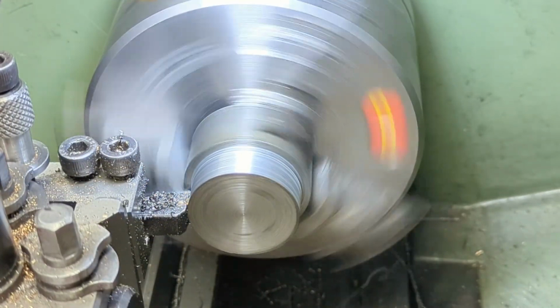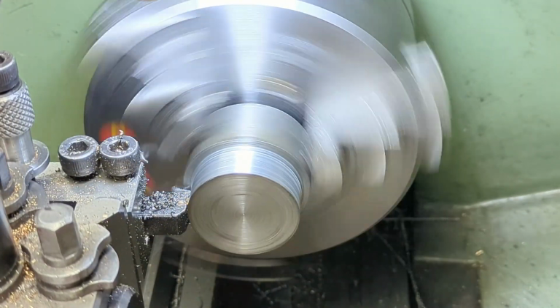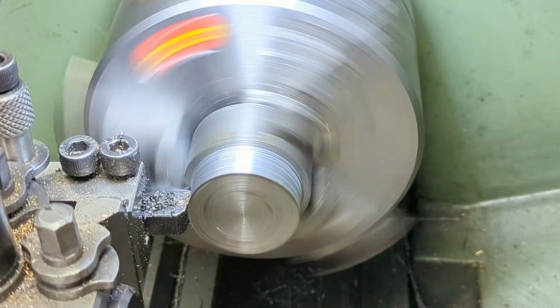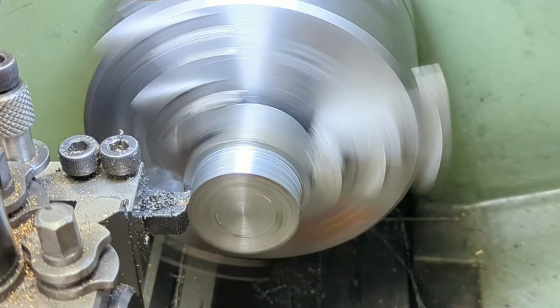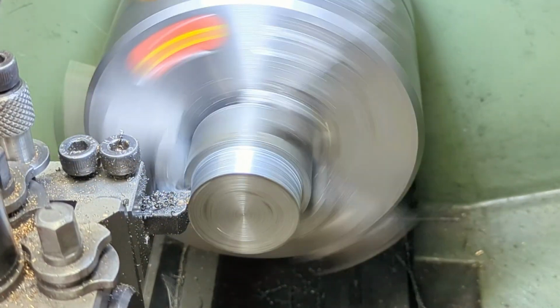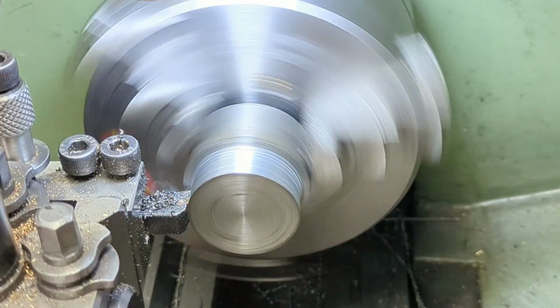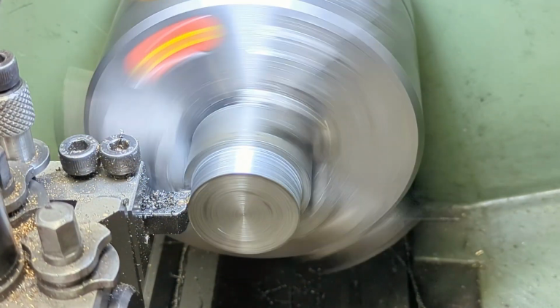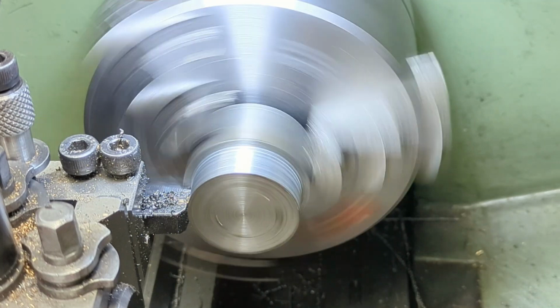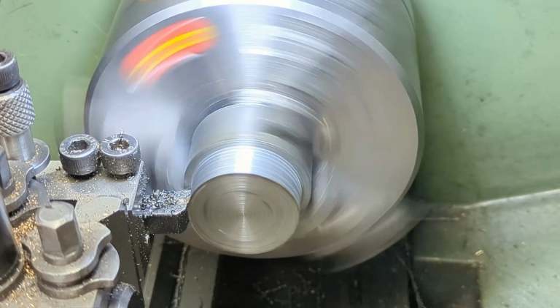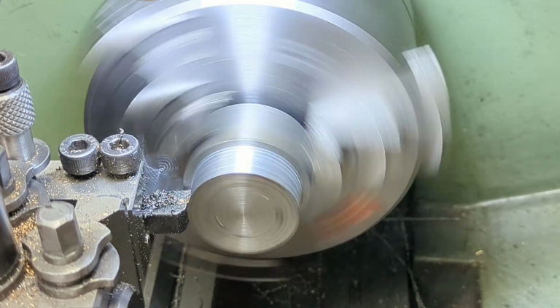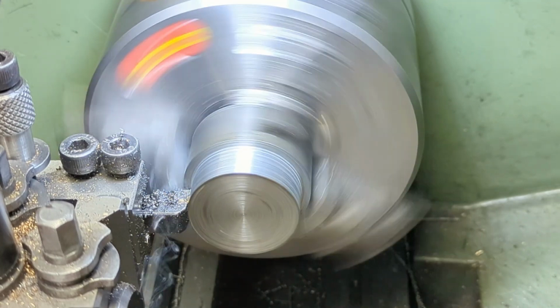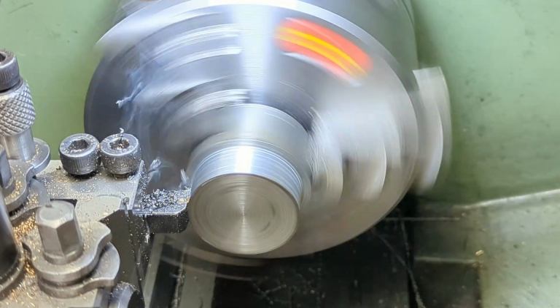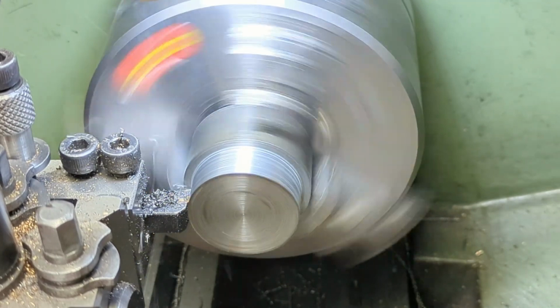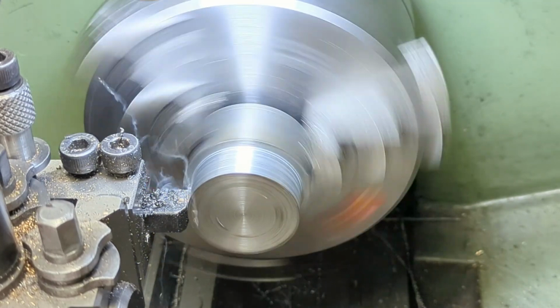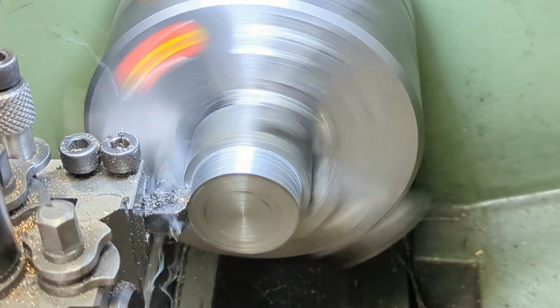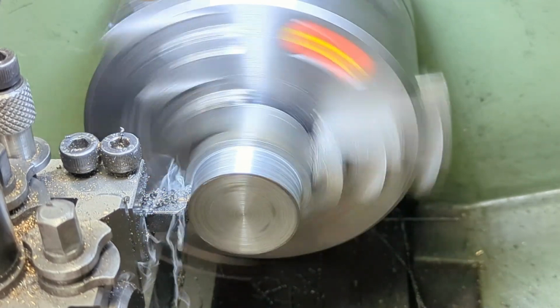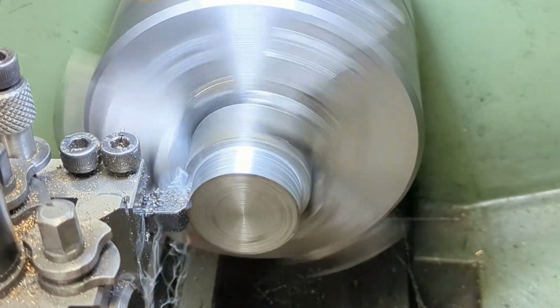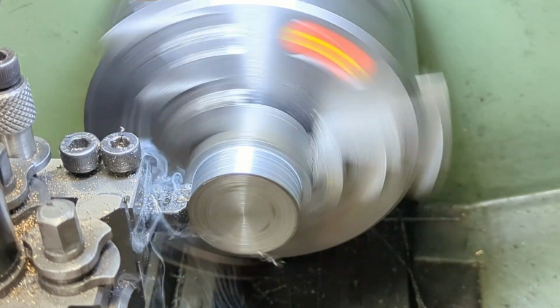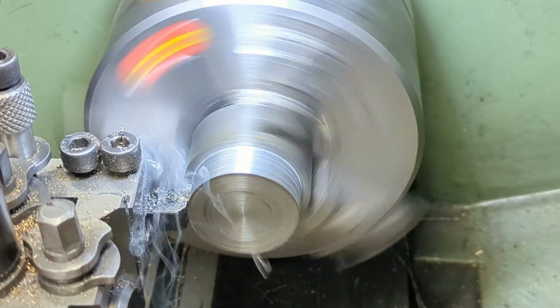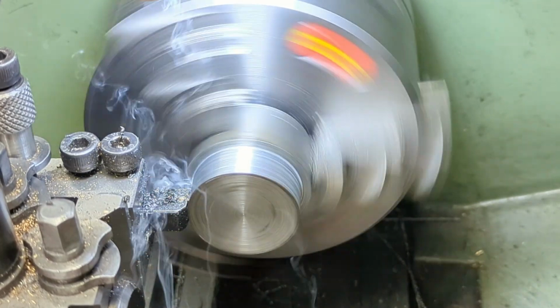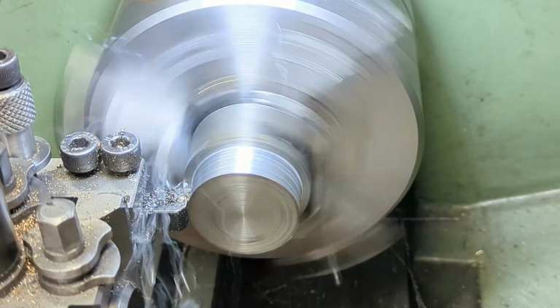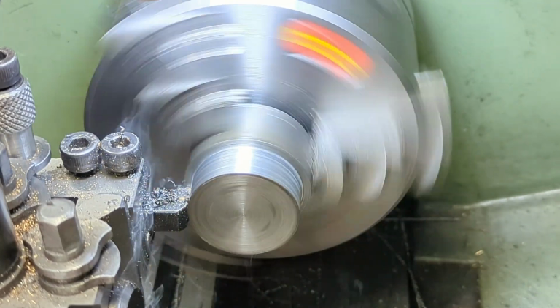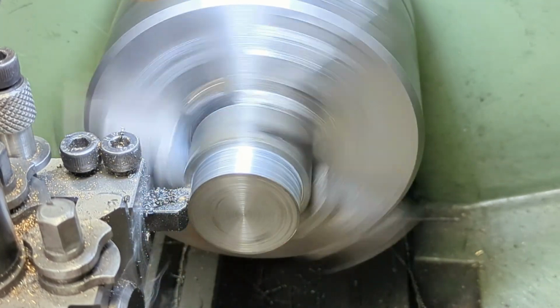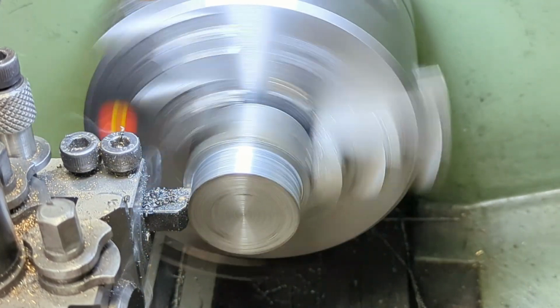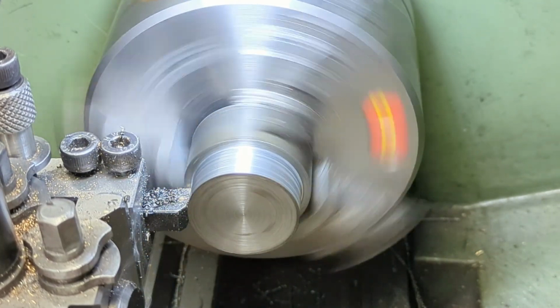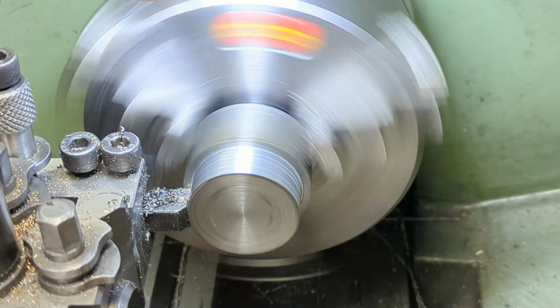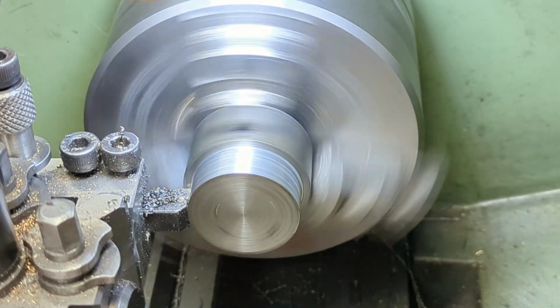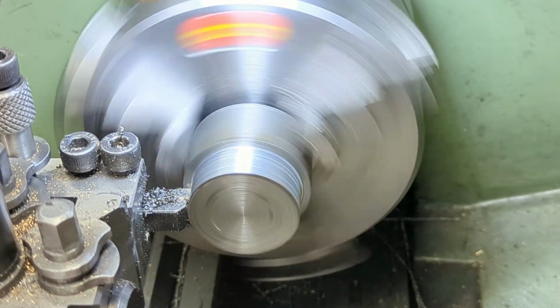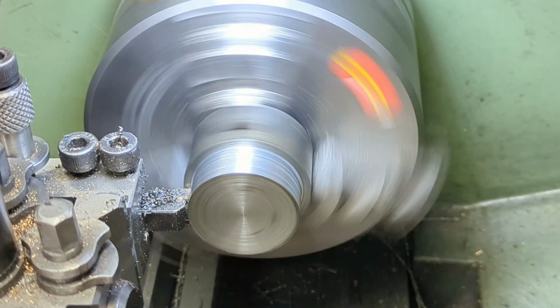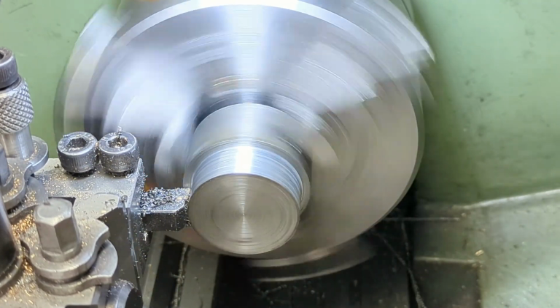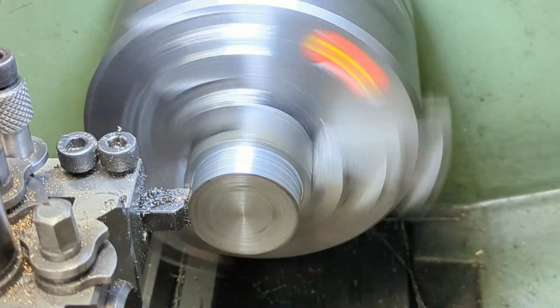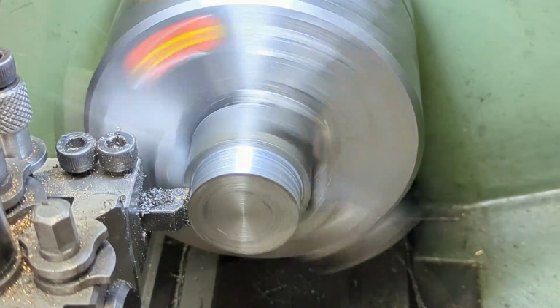So to bring it down to the required diameter, I do just that and take some fairly hefty cuts.